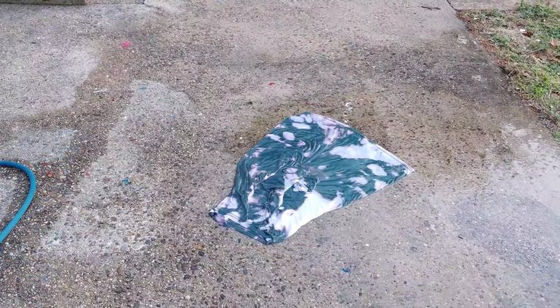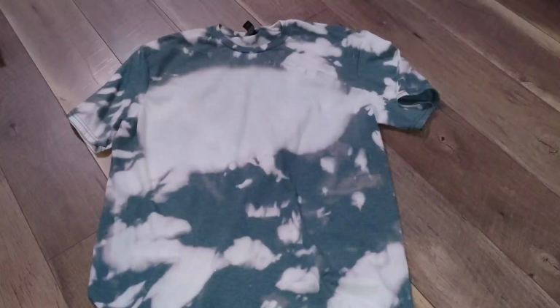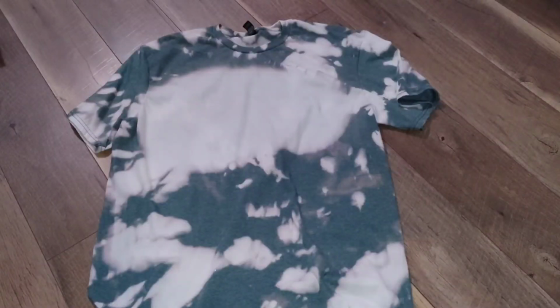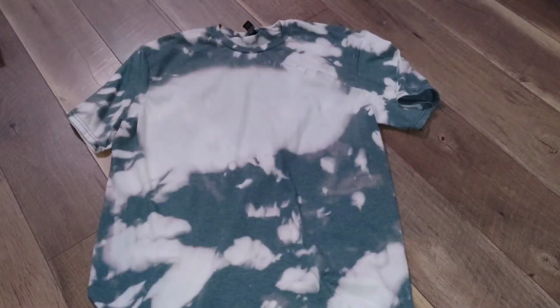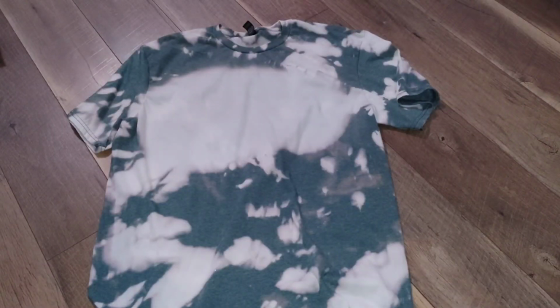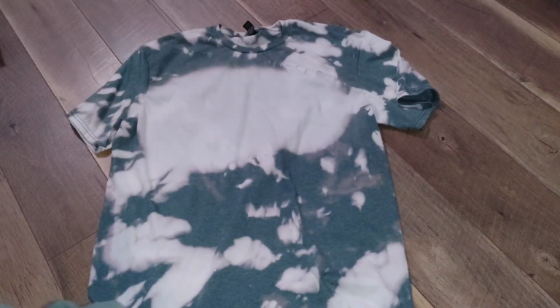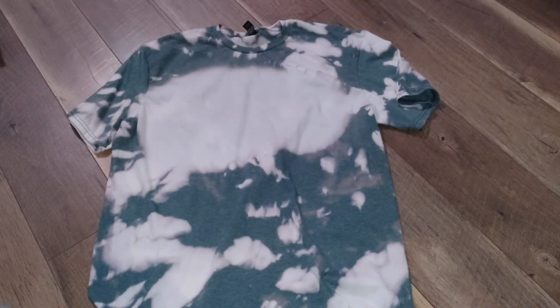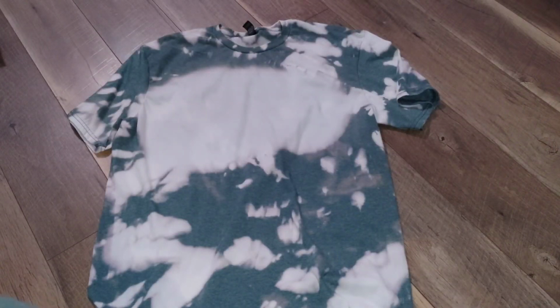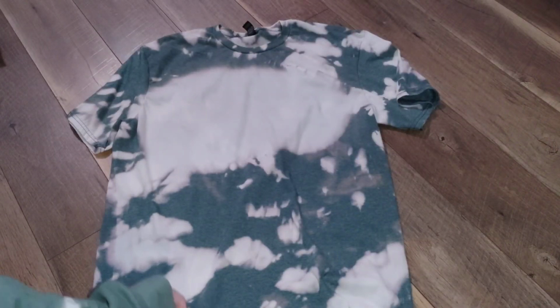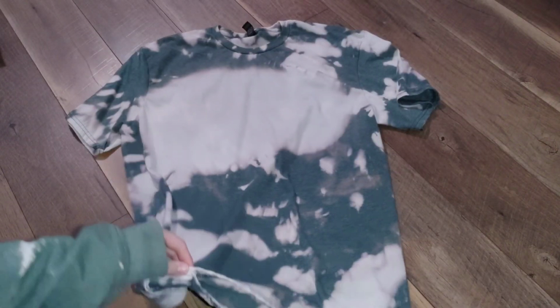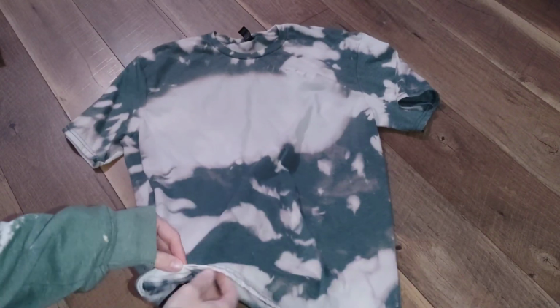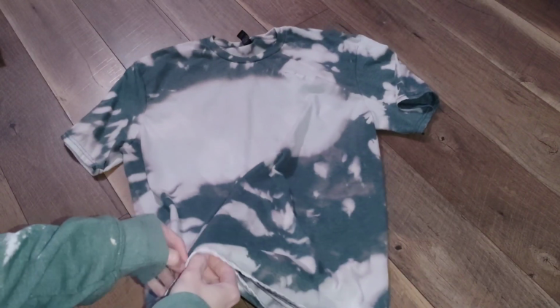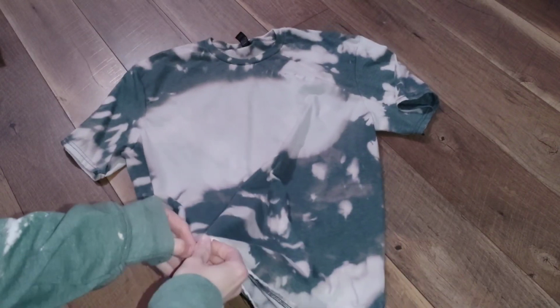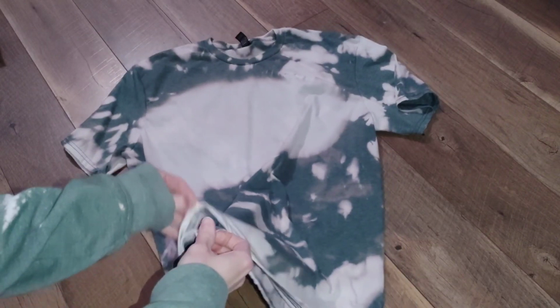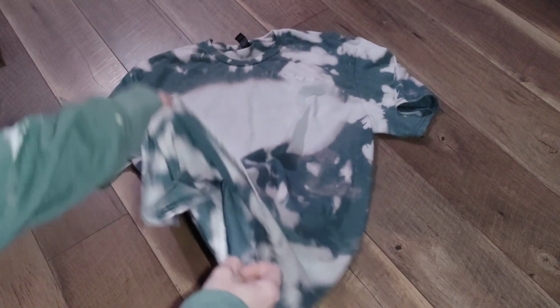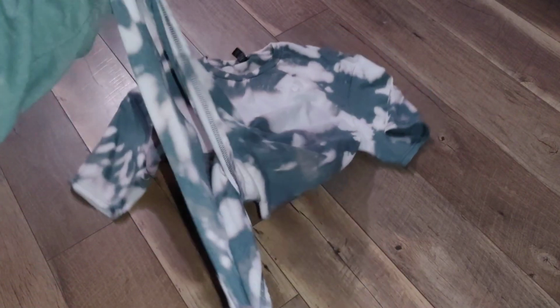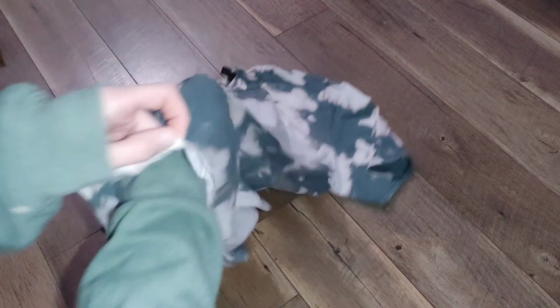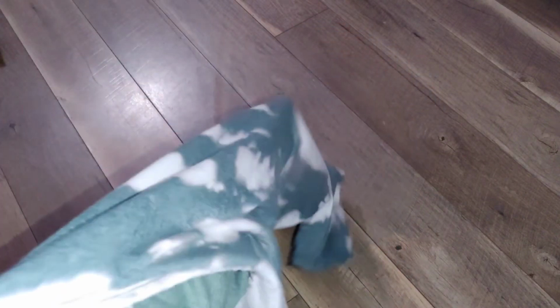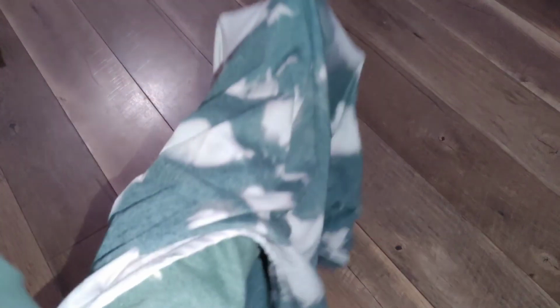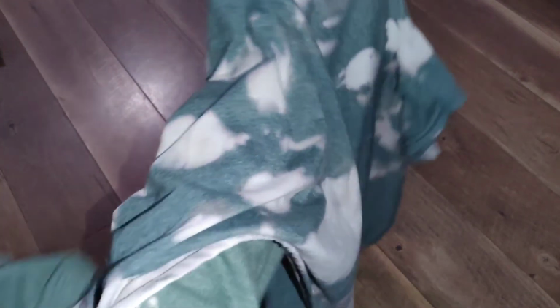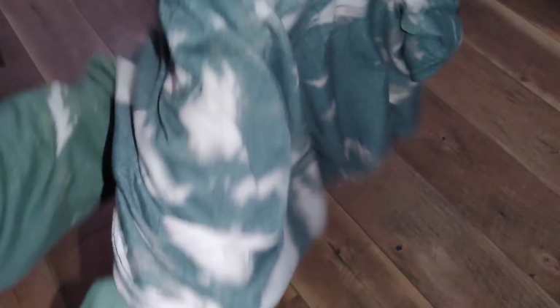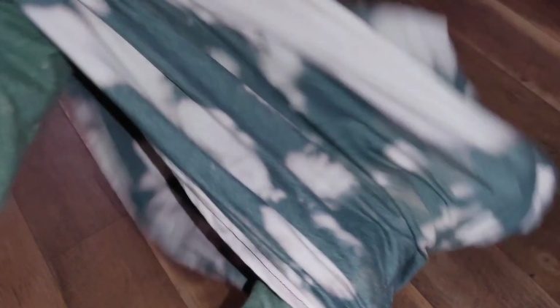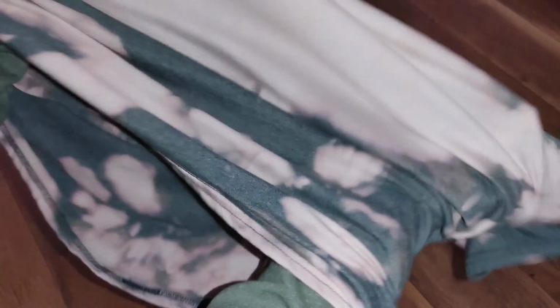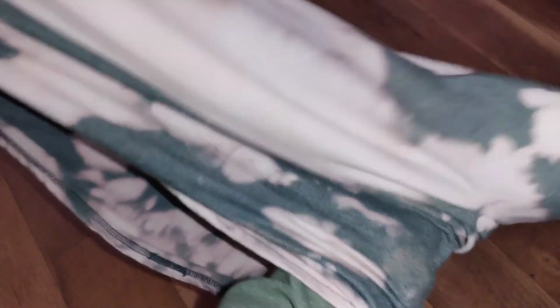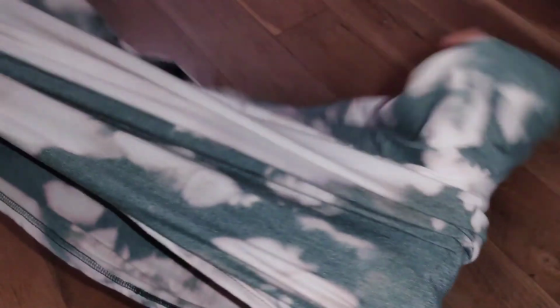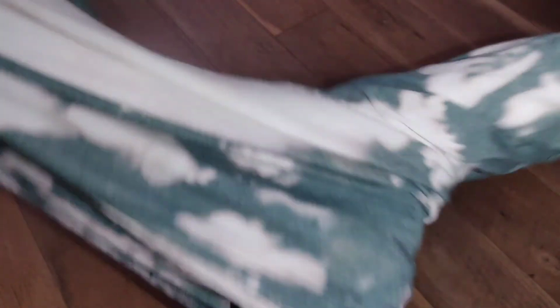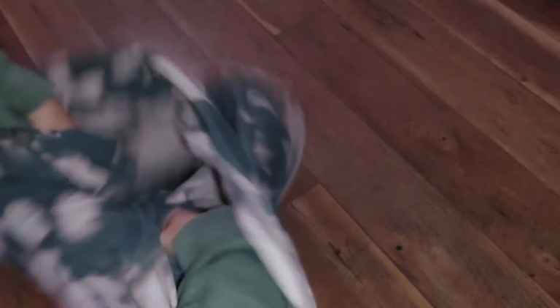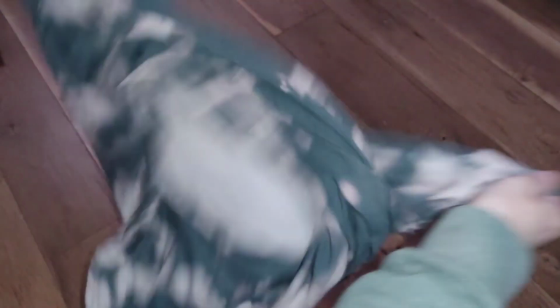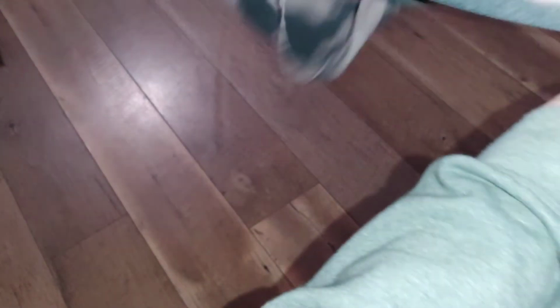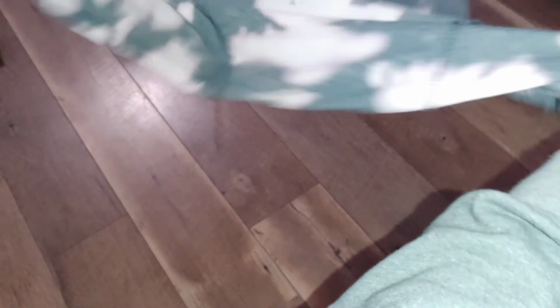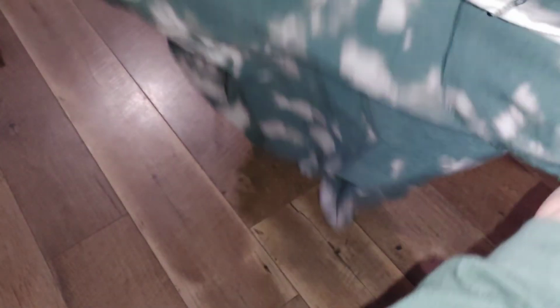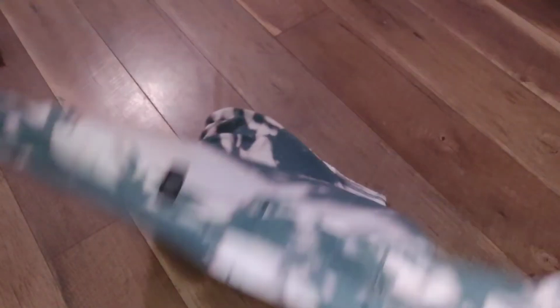Then I'm going to throw it in the washer and throw it in the dryer. This is what I'm left with — you can see how that bleach really spread around.